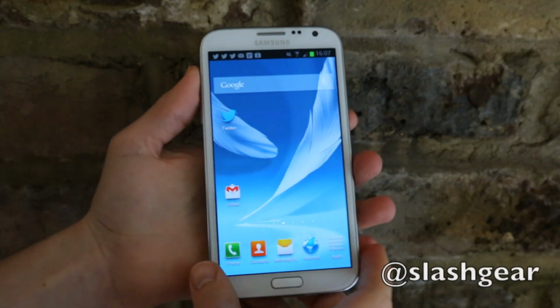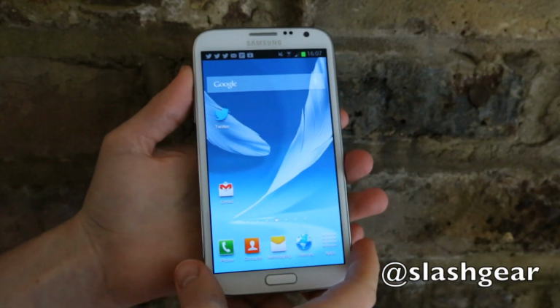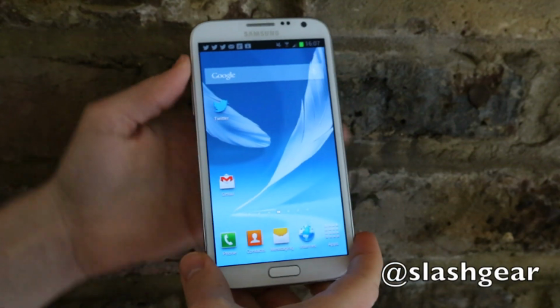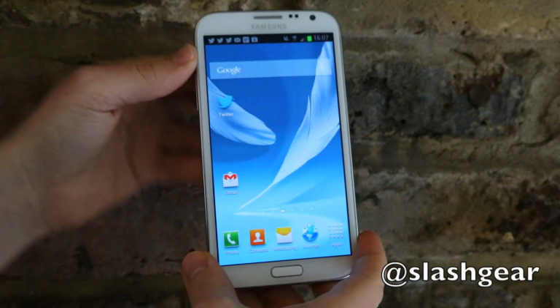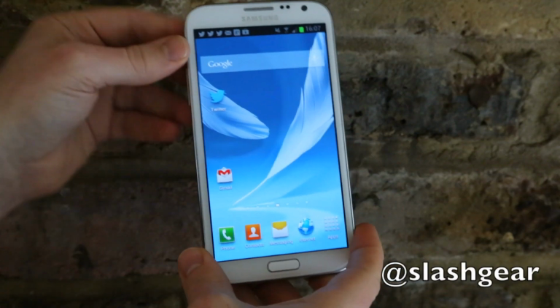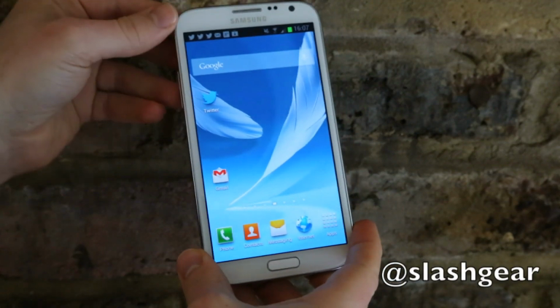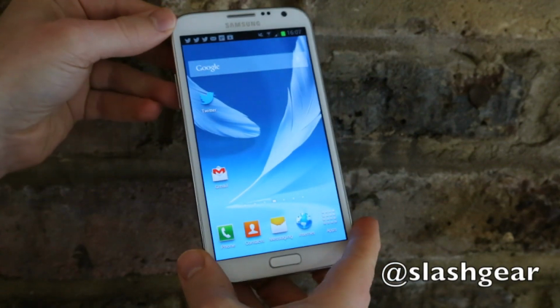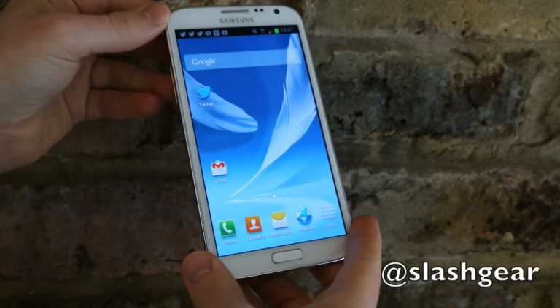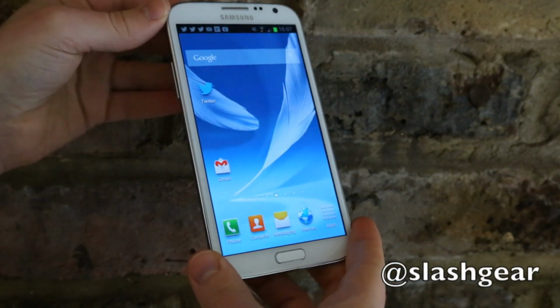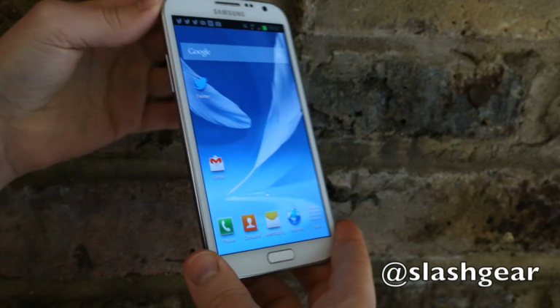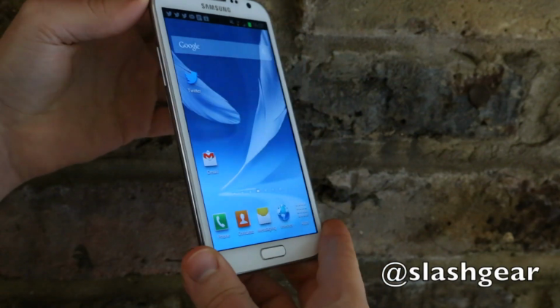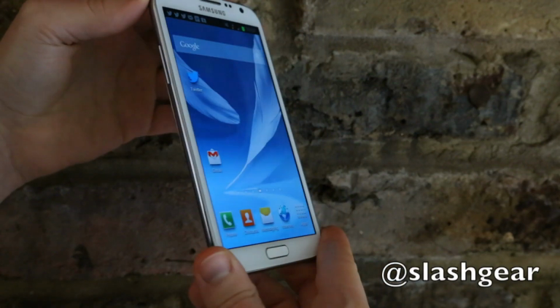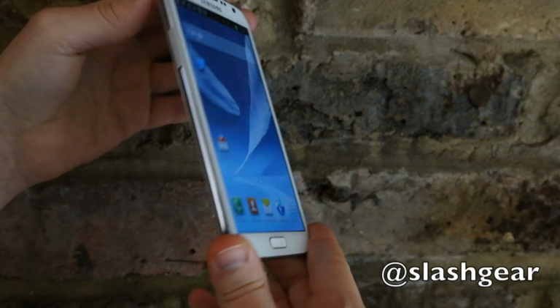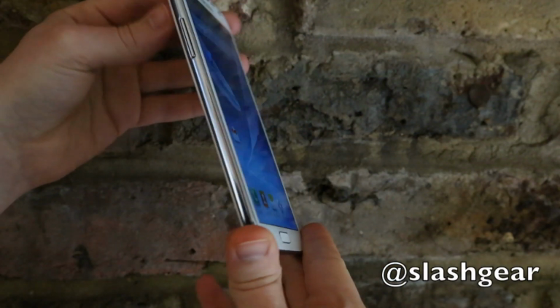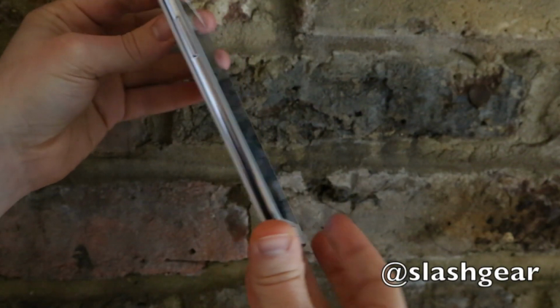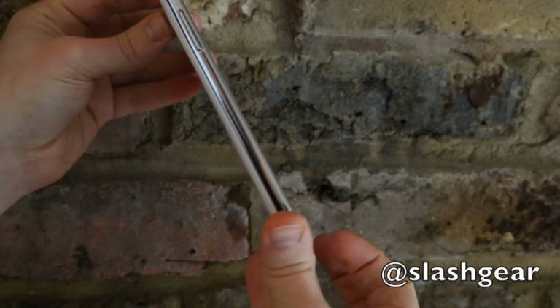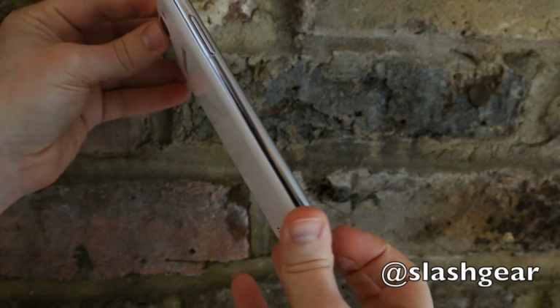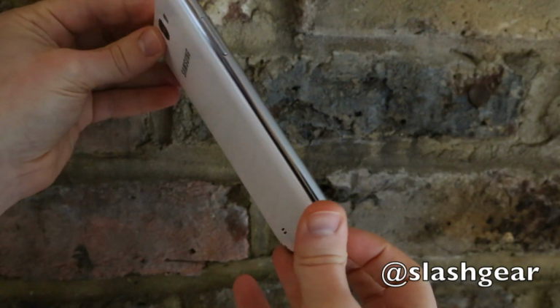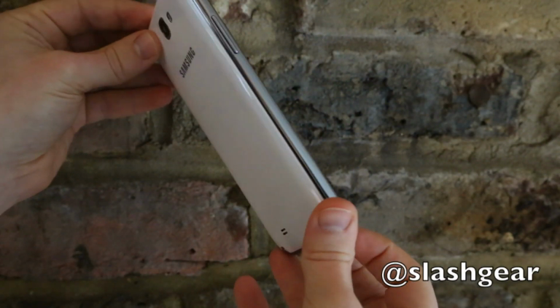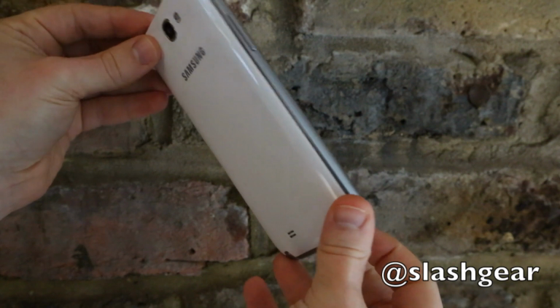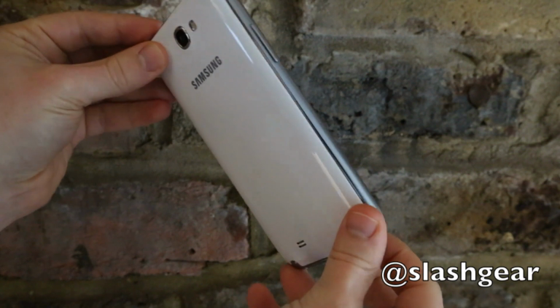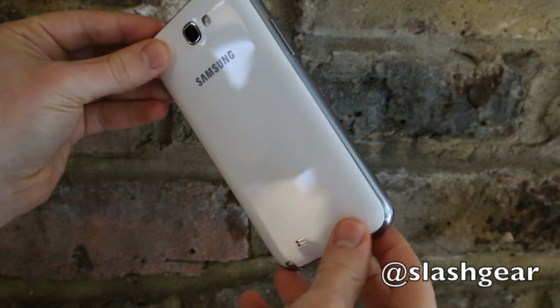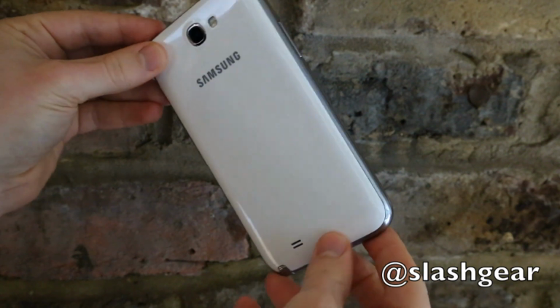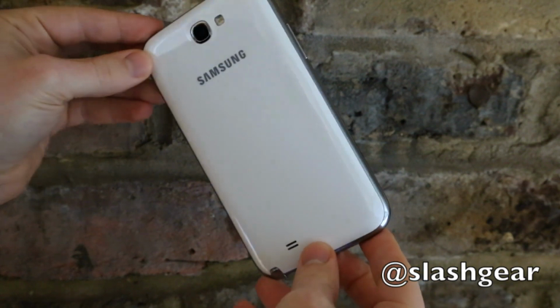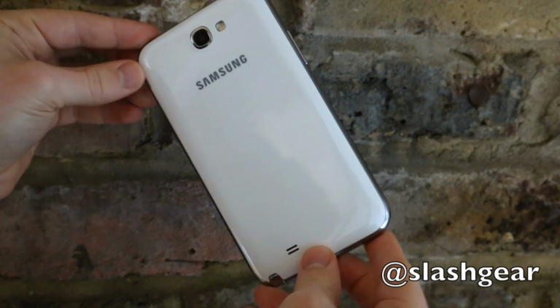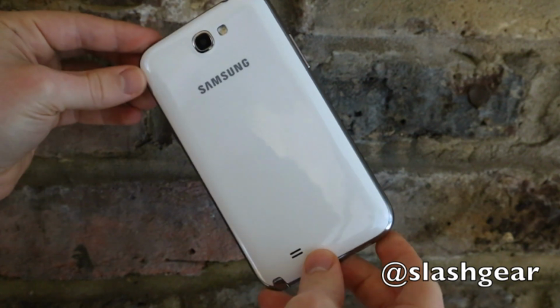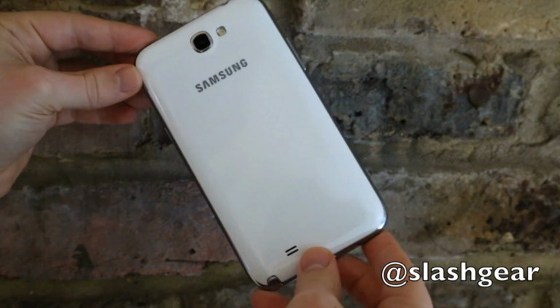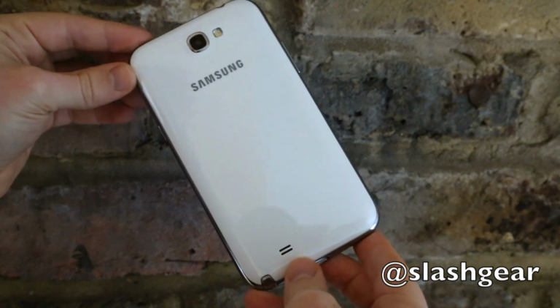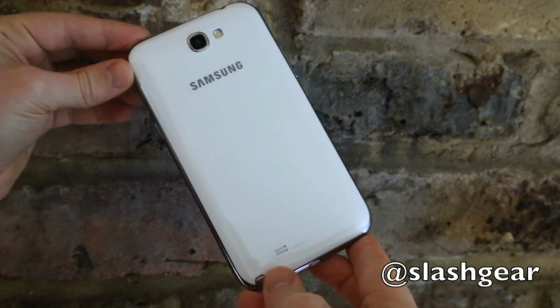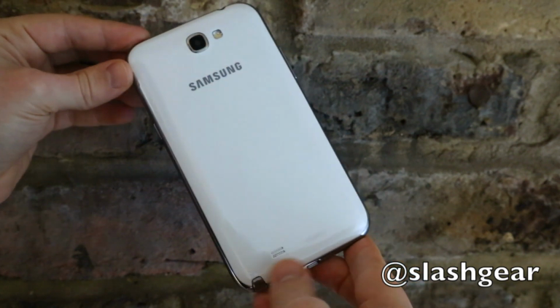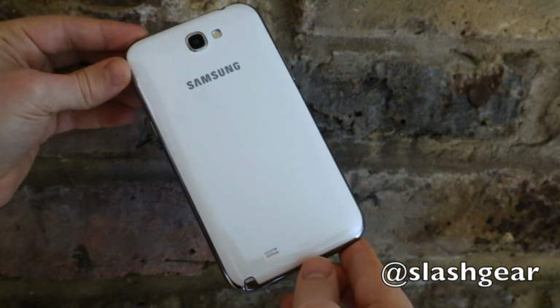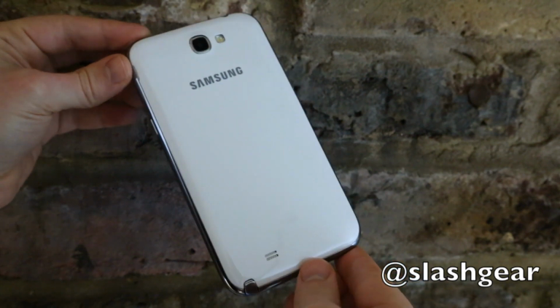Hi, this is Chris Davis for SmashQ and this is the Samsung Galaxy Note 2, the follow-up to Samsung's oversized Galaxy Note.